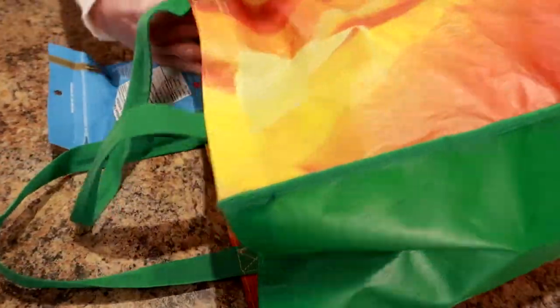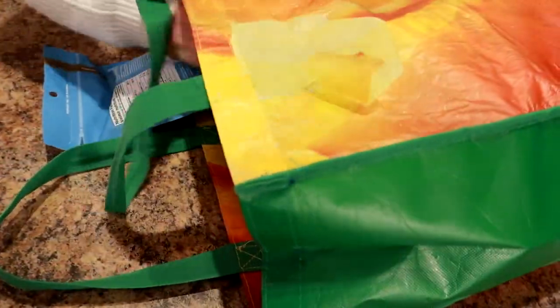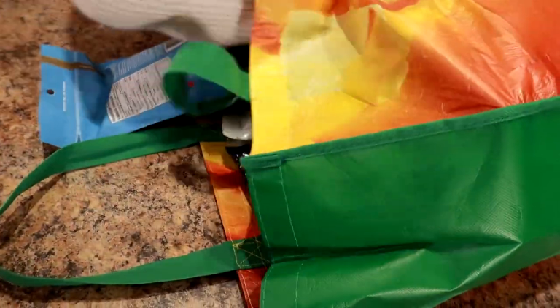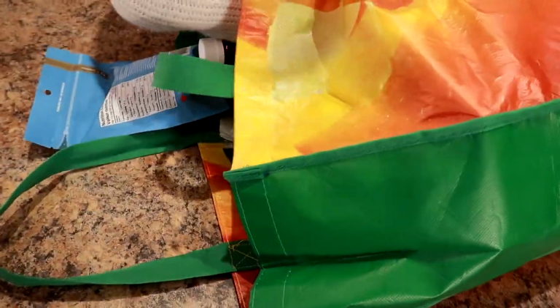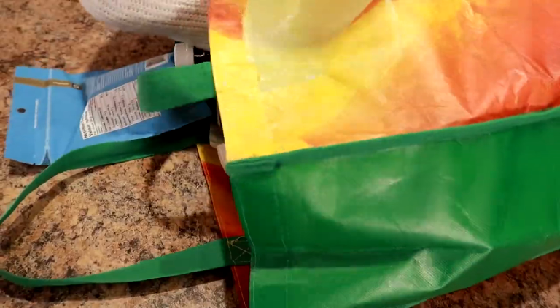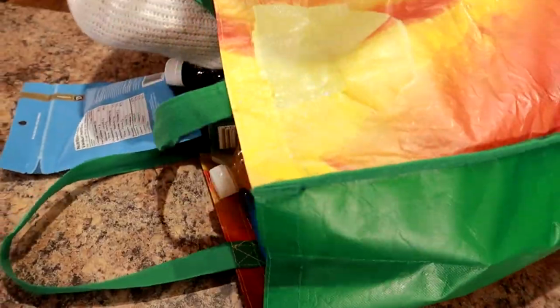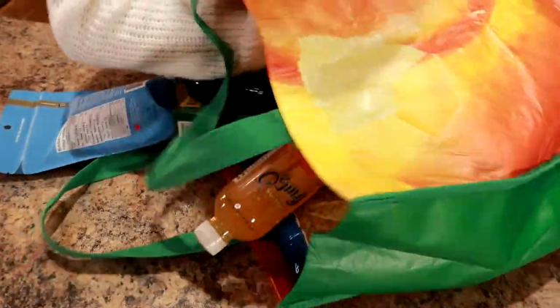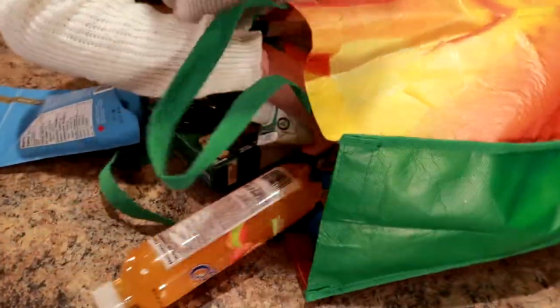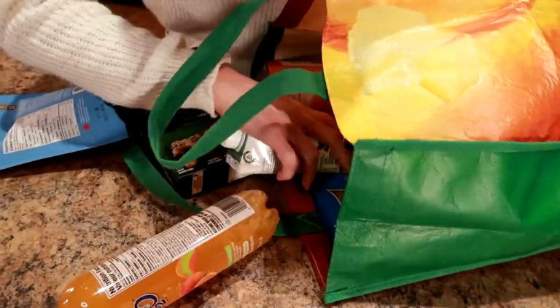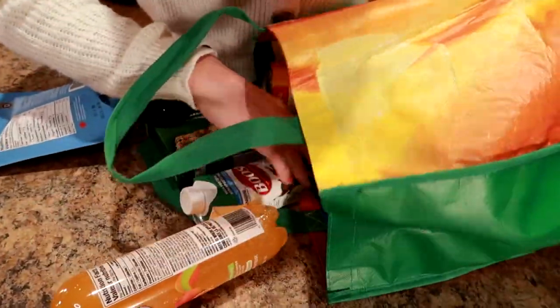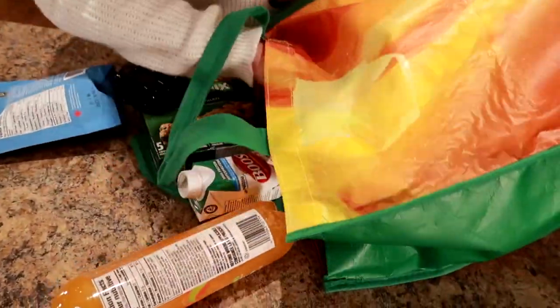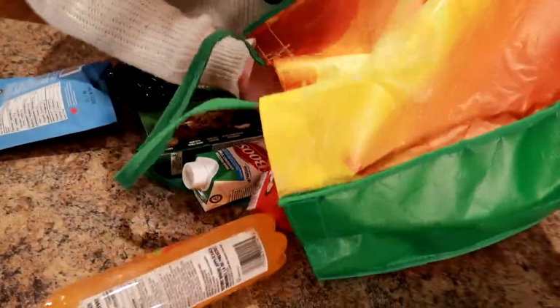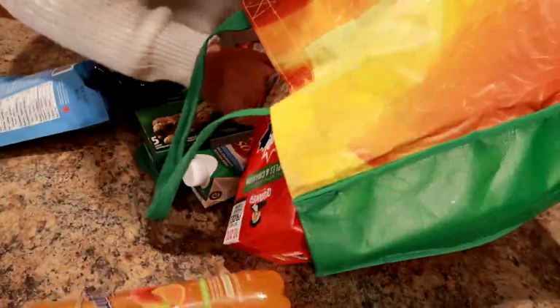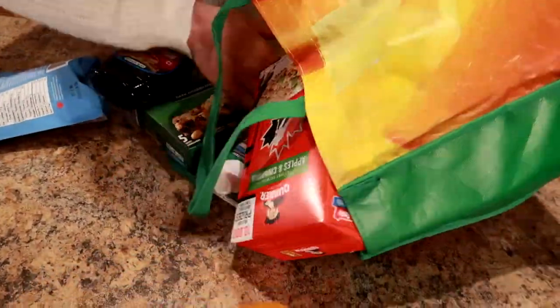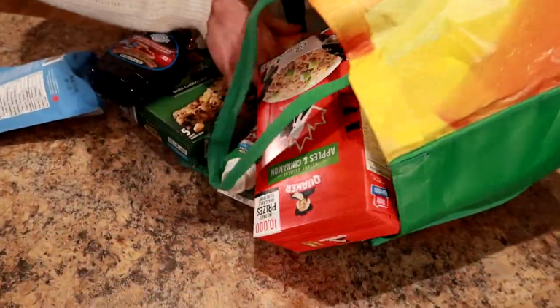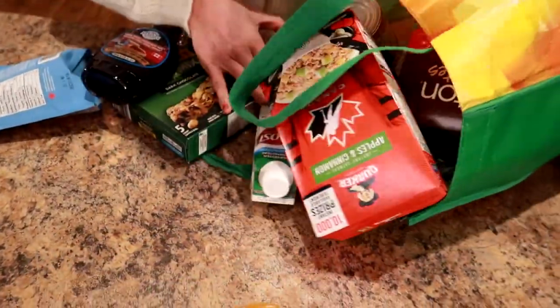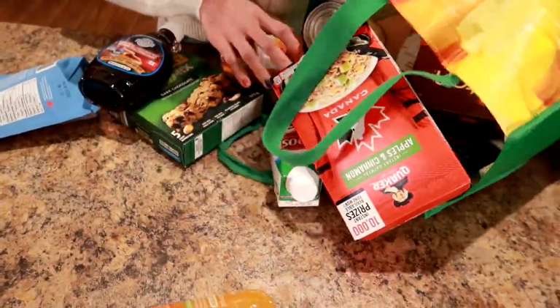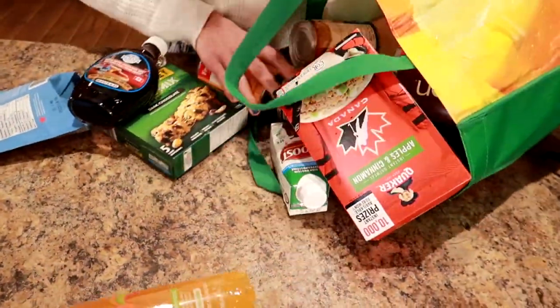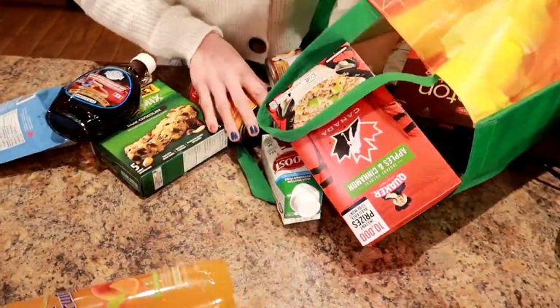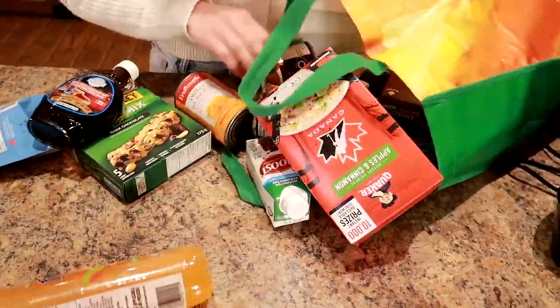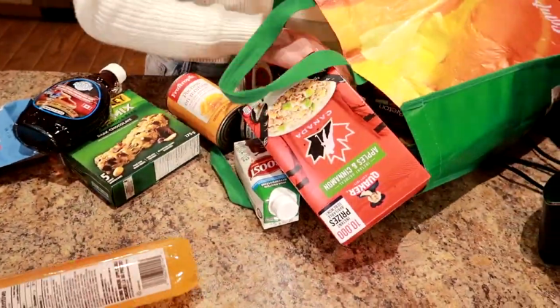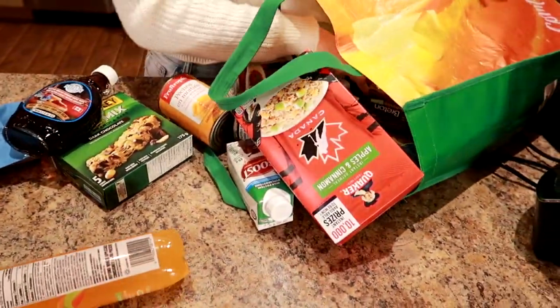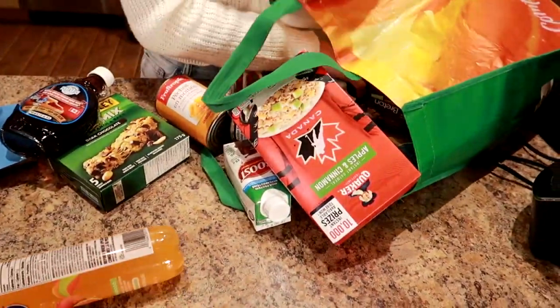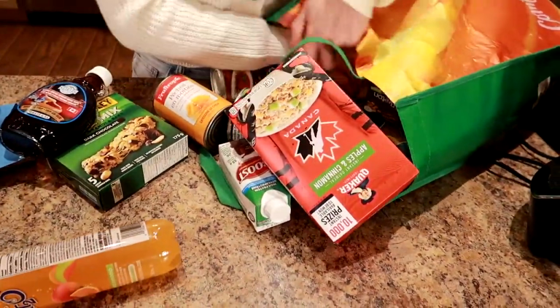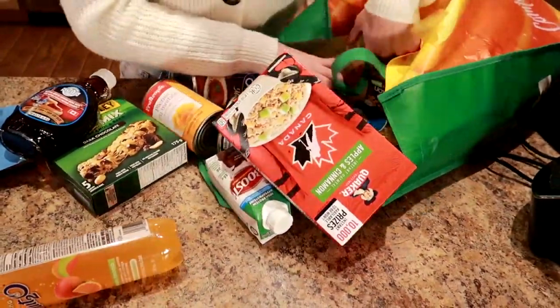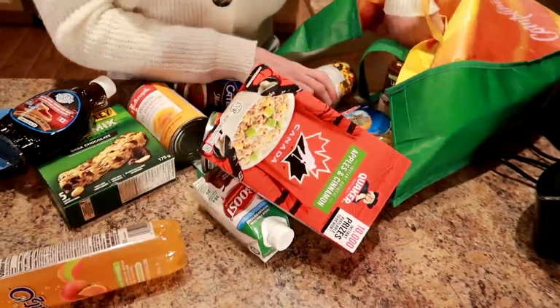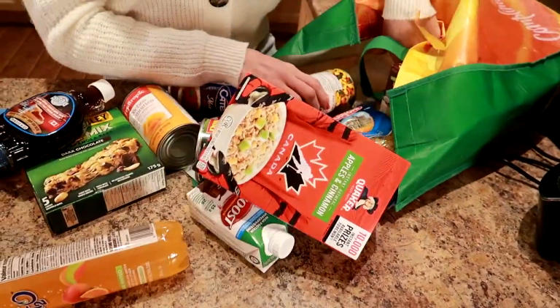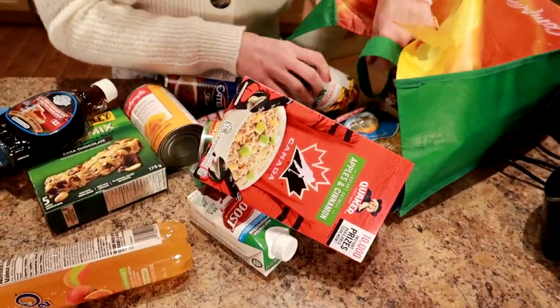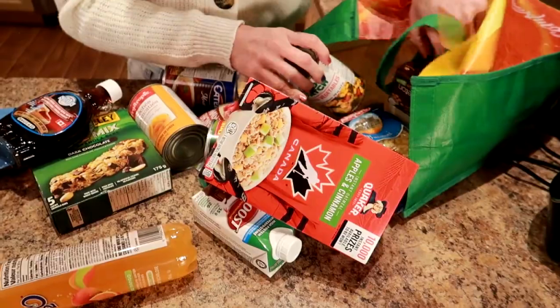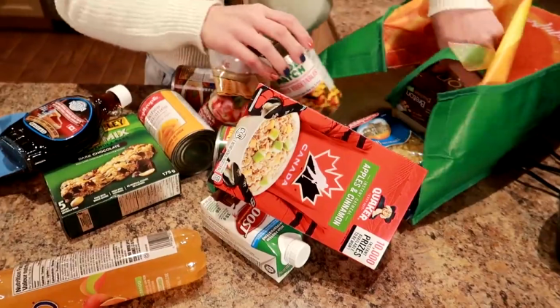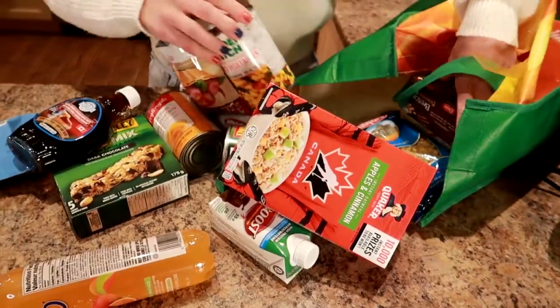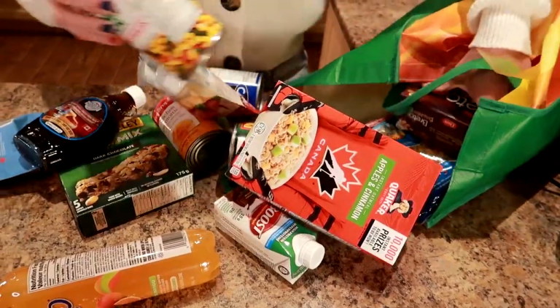We actually did pretty good. Let's make this into a meal plan.